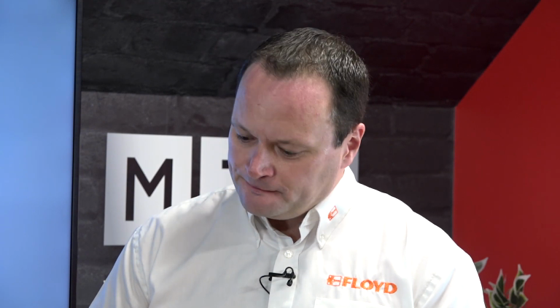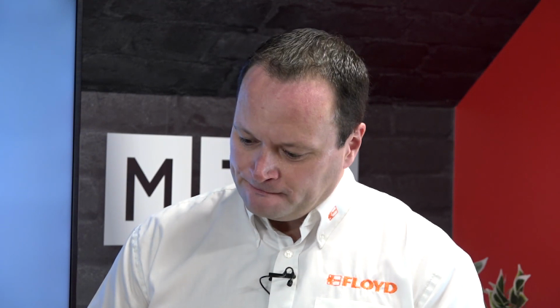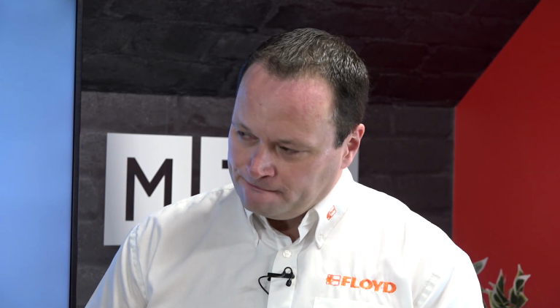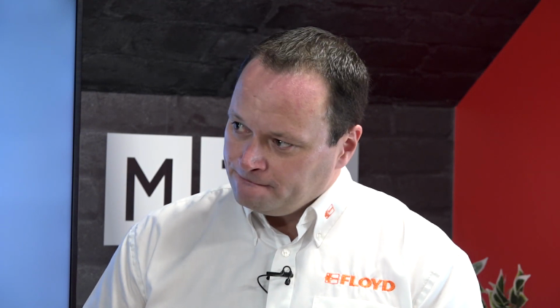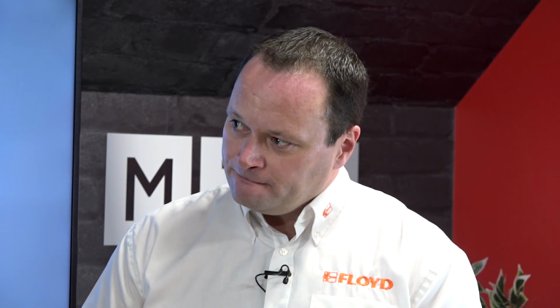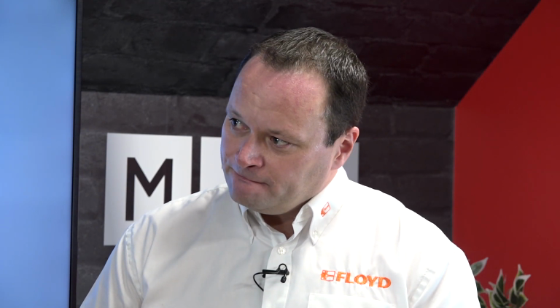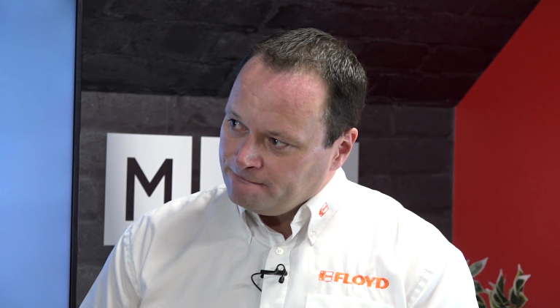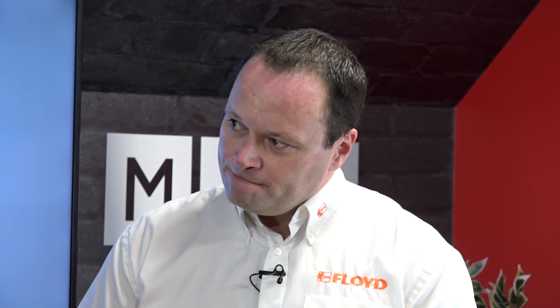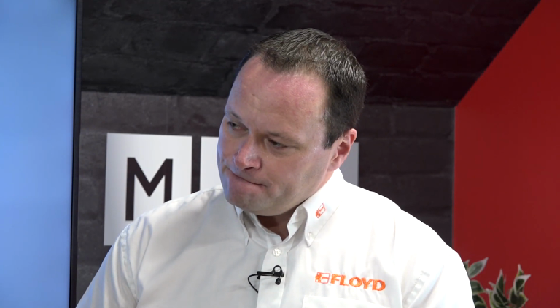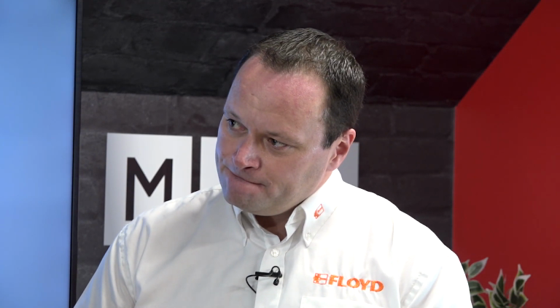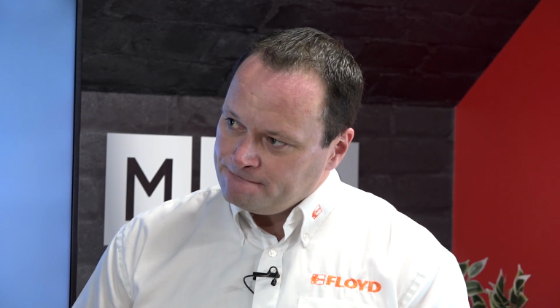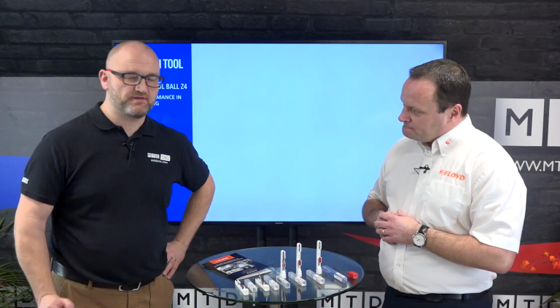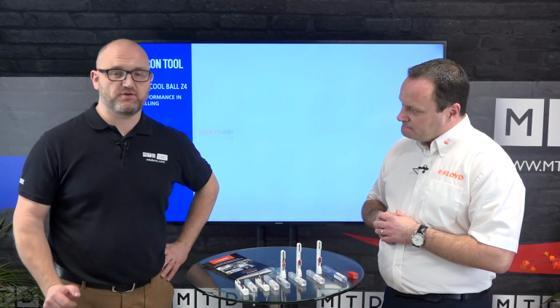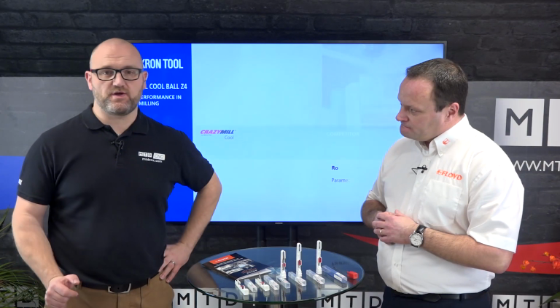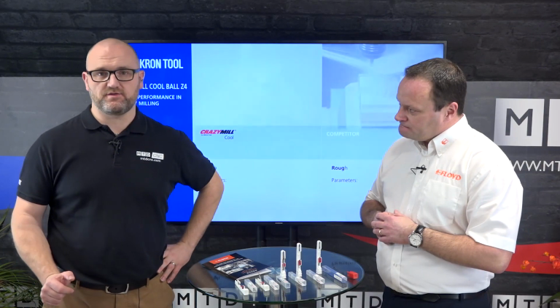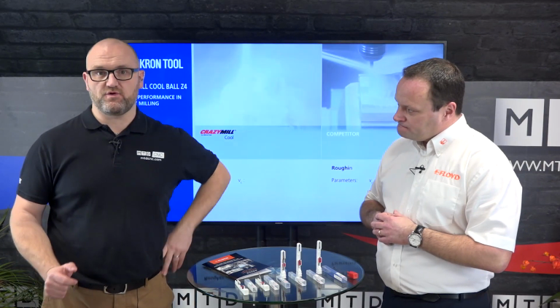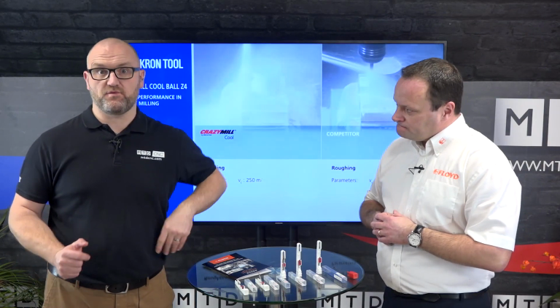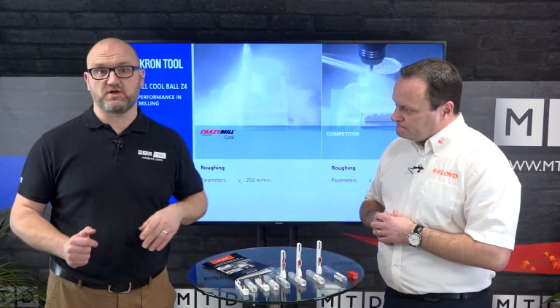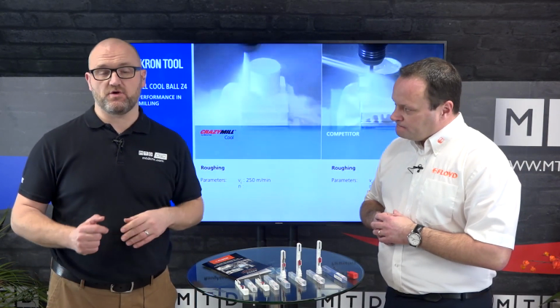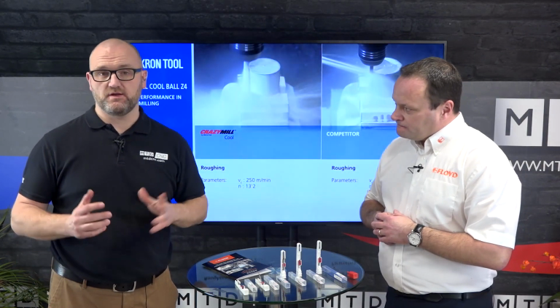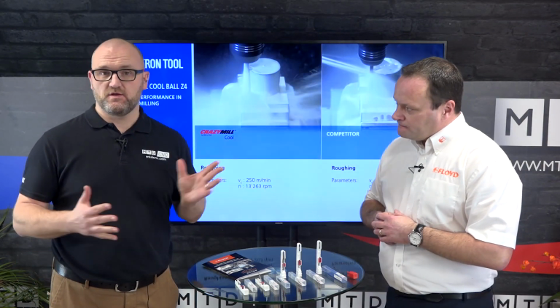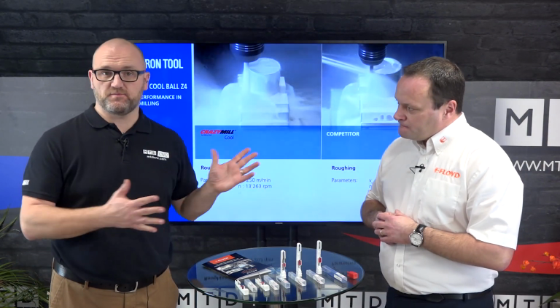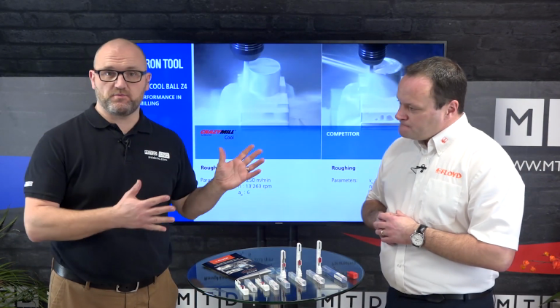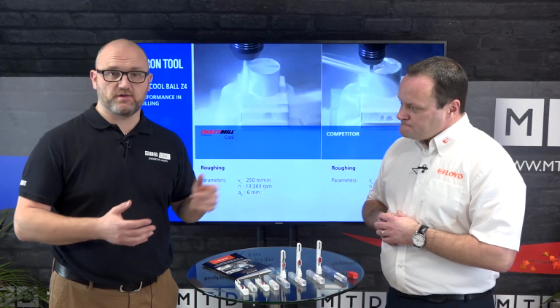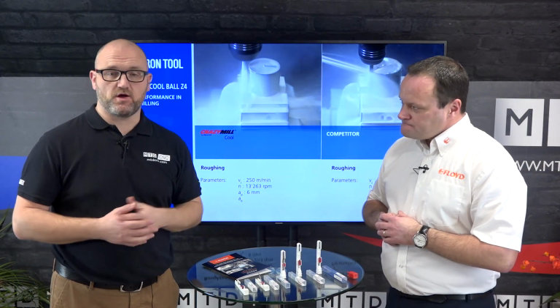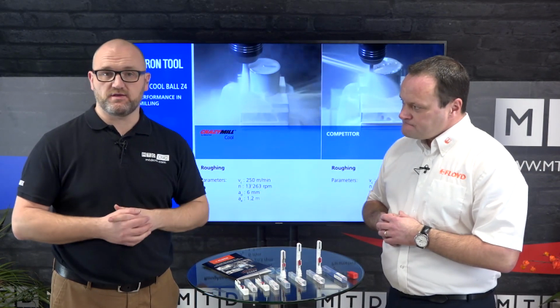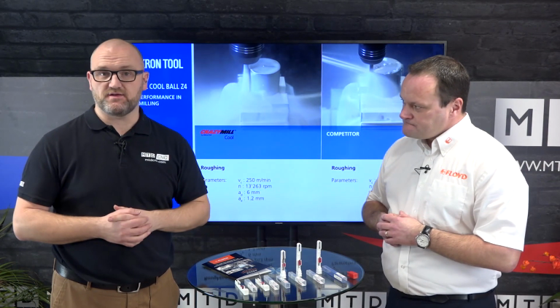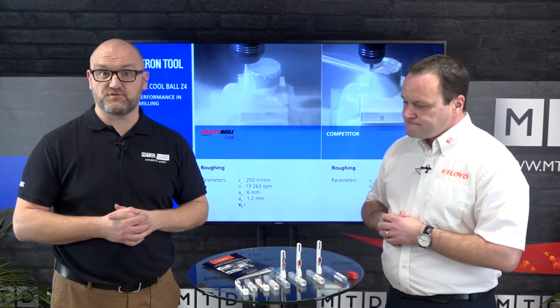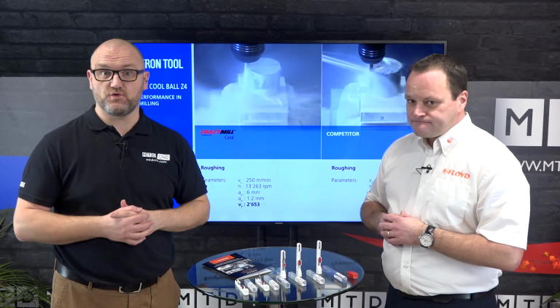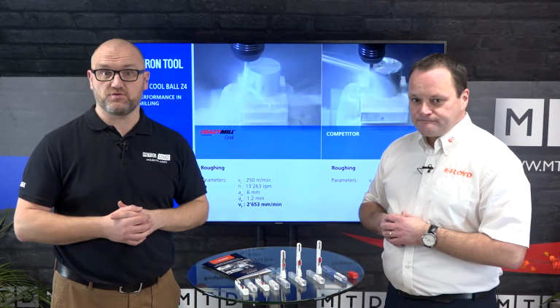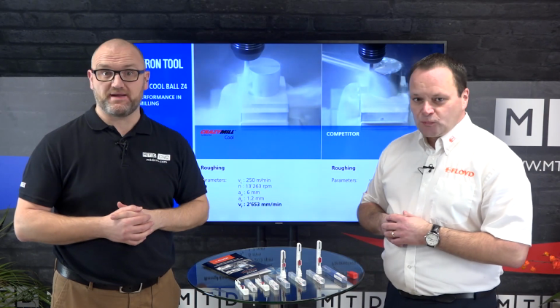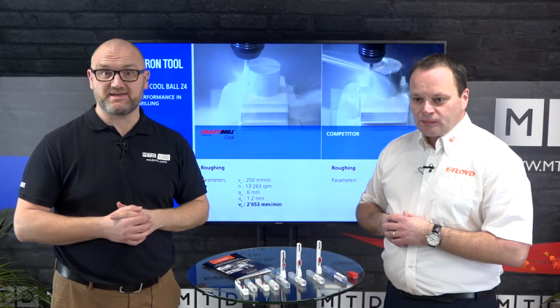Sounds good. So if you're interested in the carbide drill range from Micron, speak with the guys at Floyd Automatic.